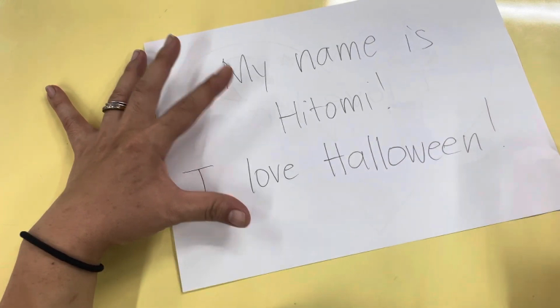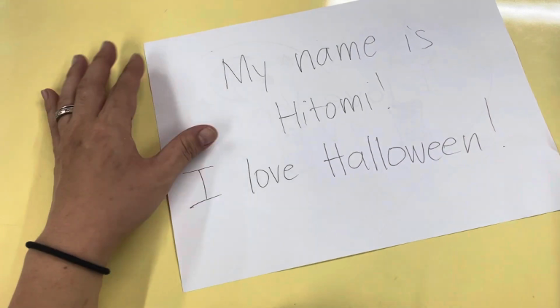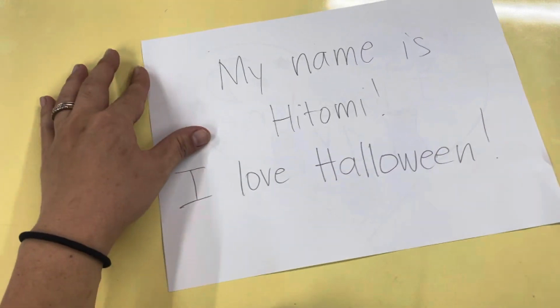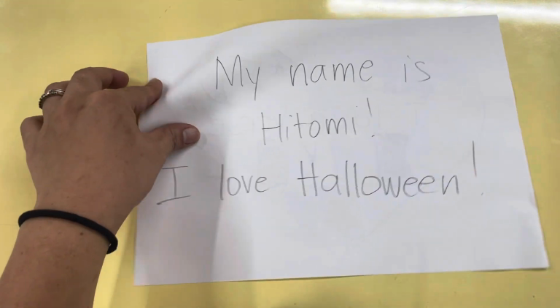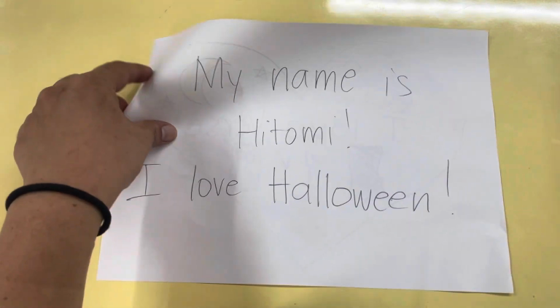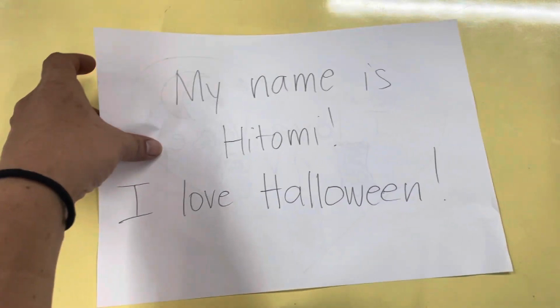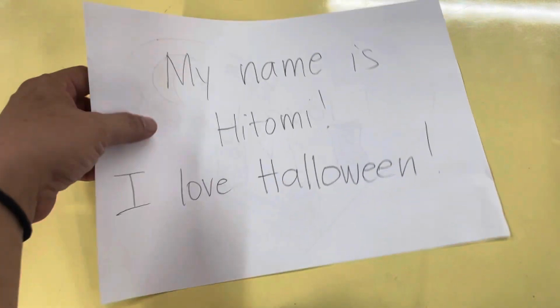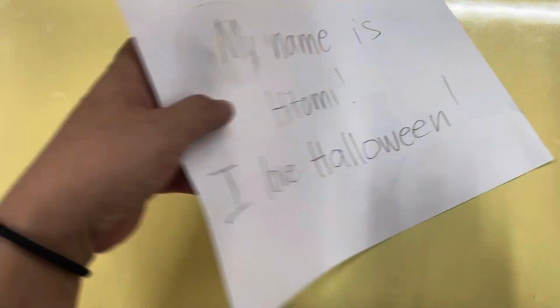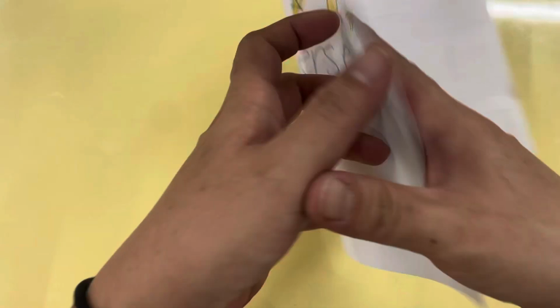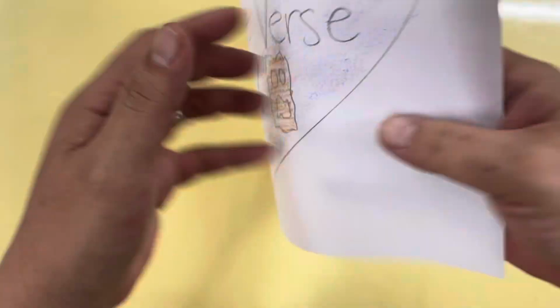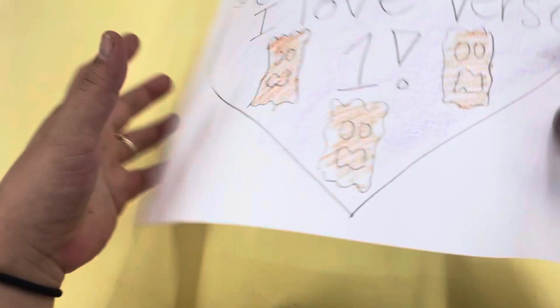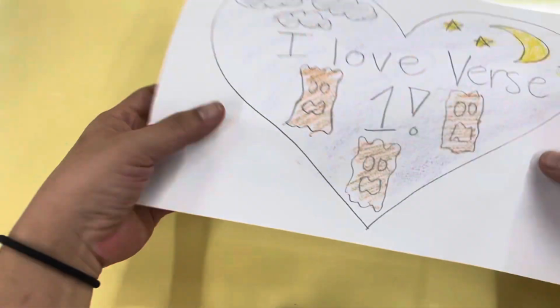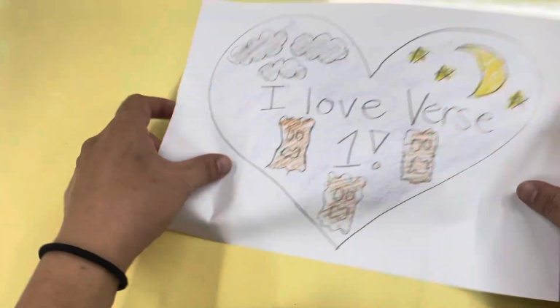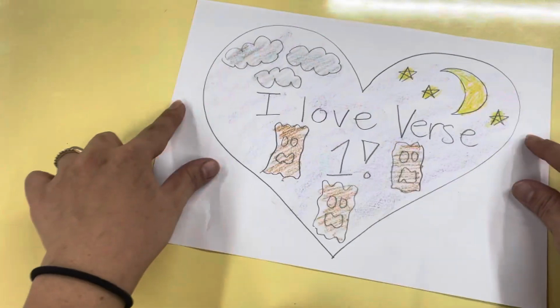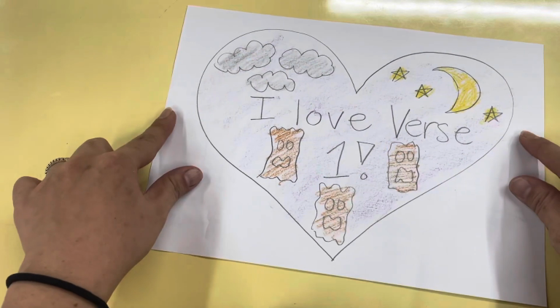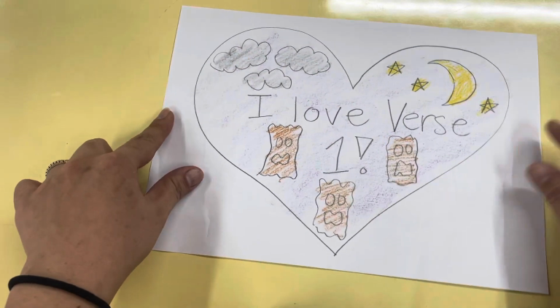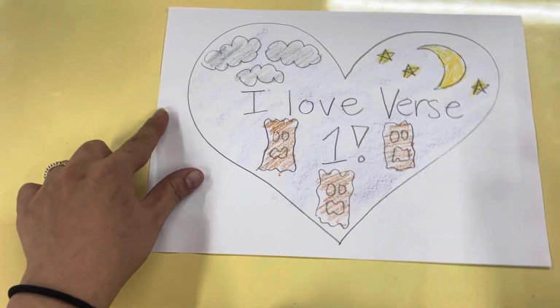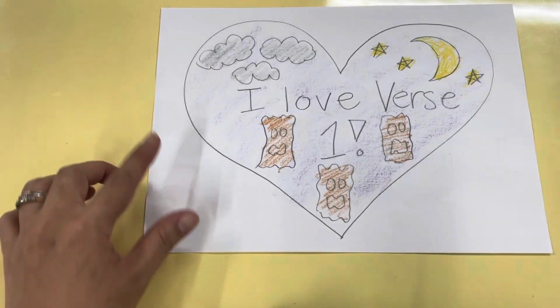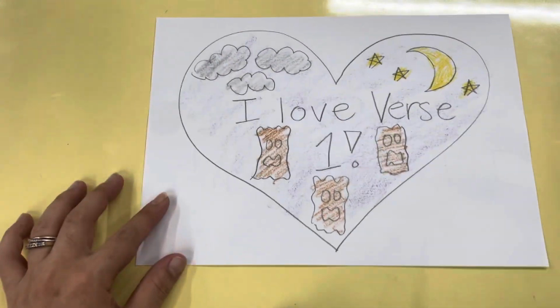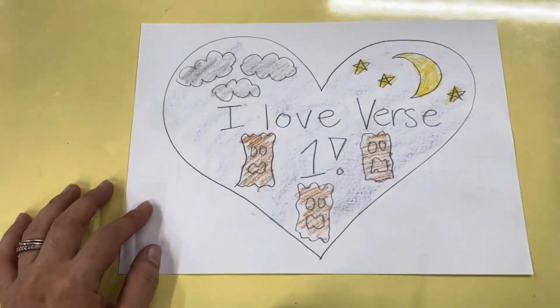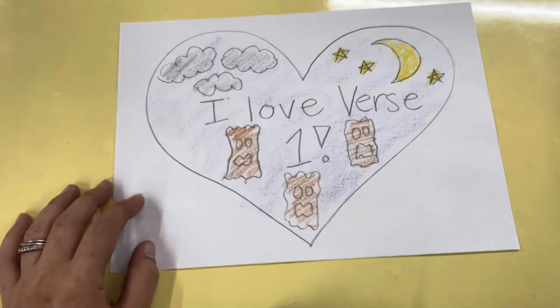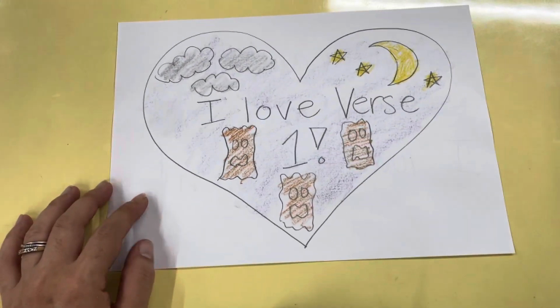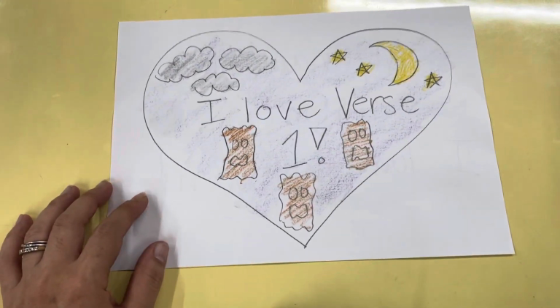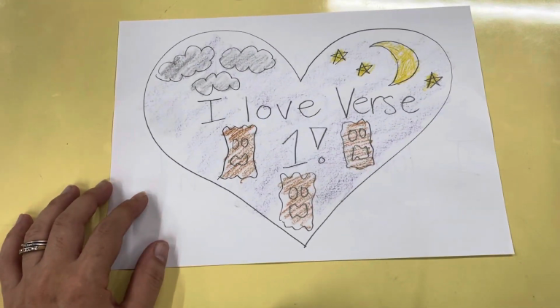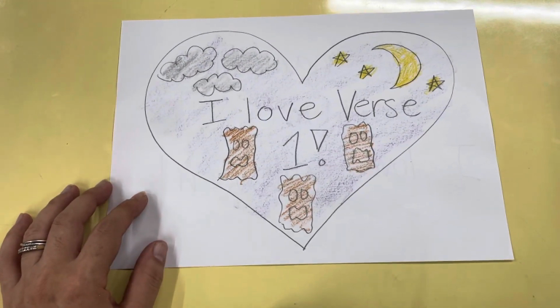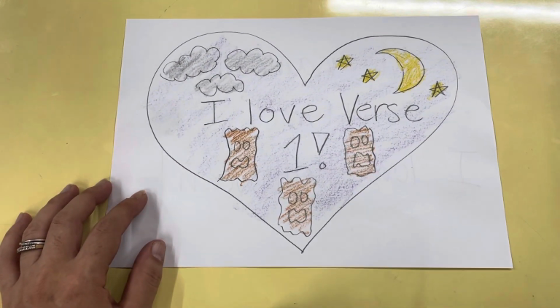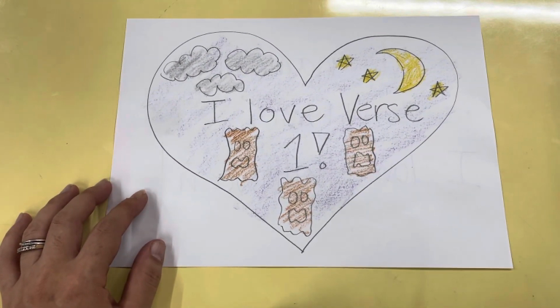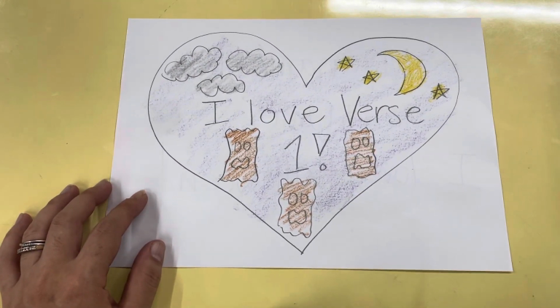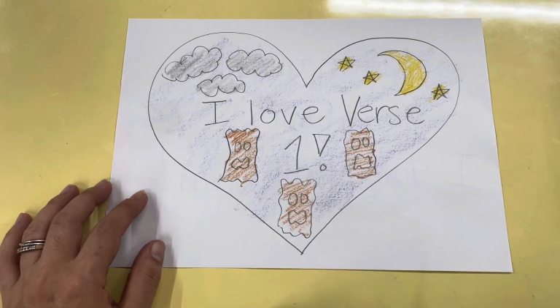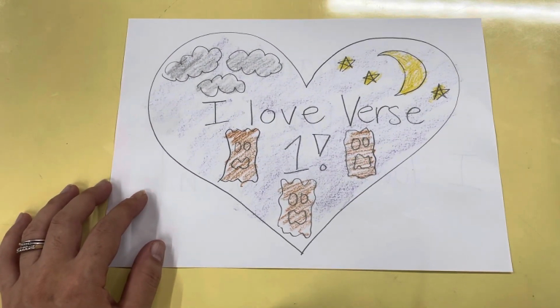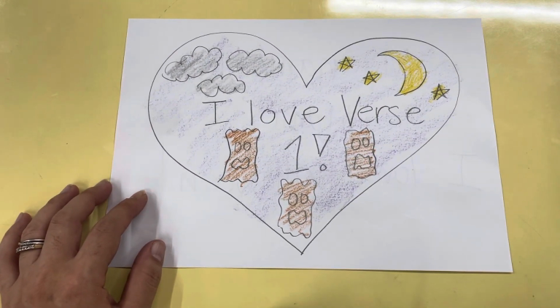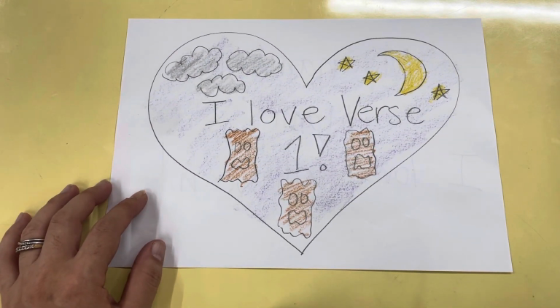Good job you guys! Alright, see you, goodbye, bye everybody!